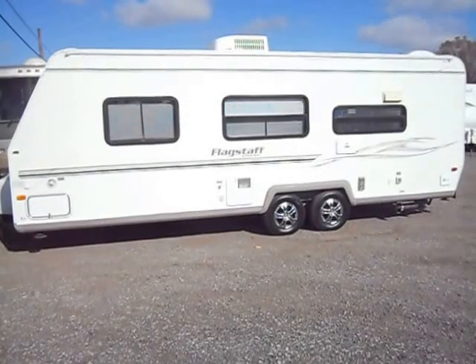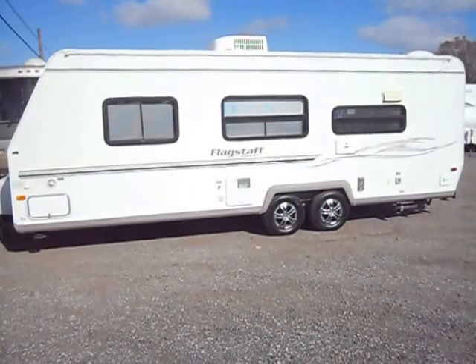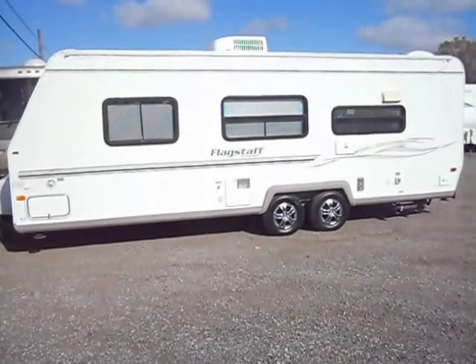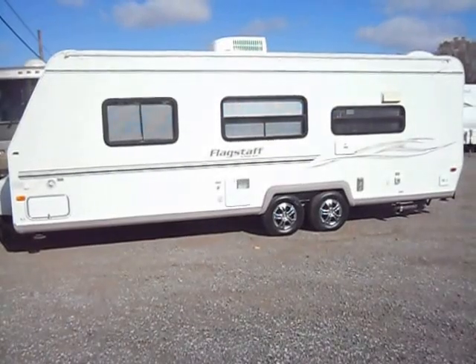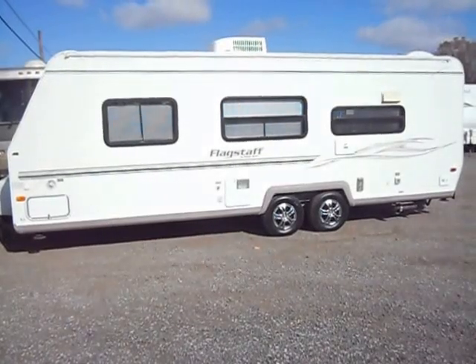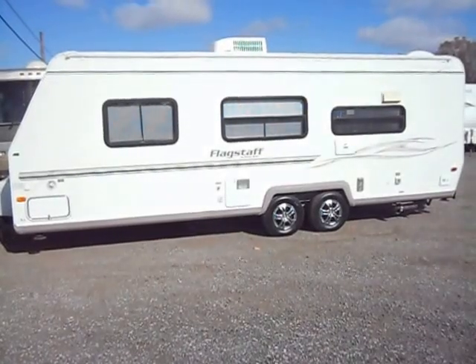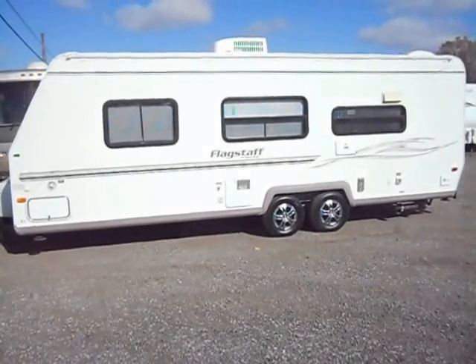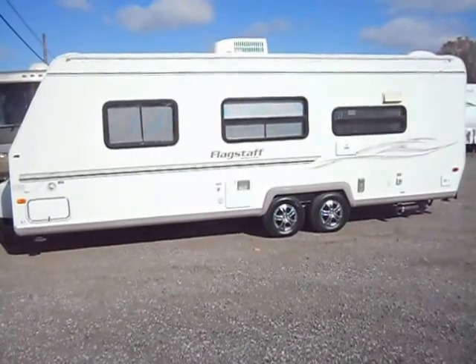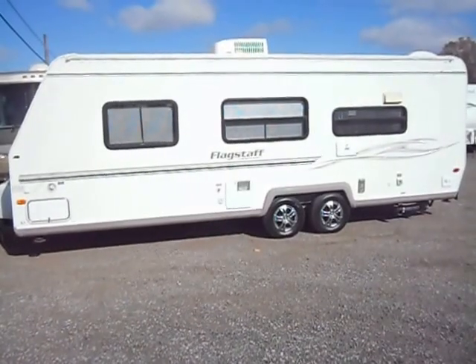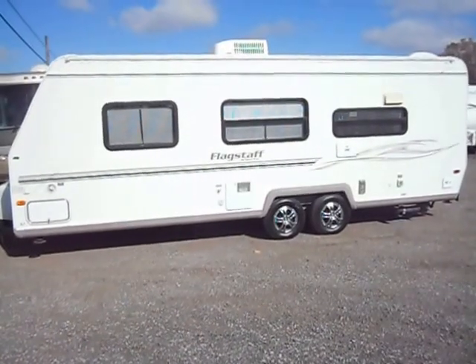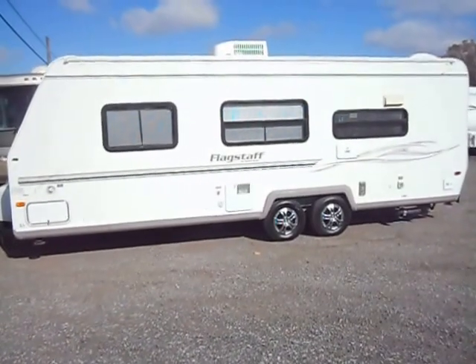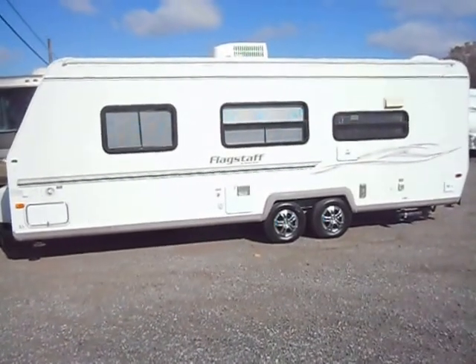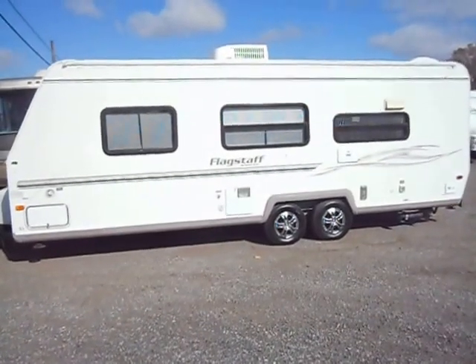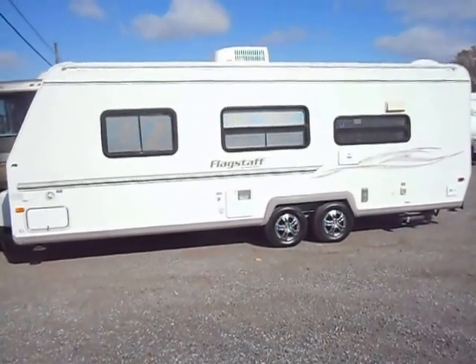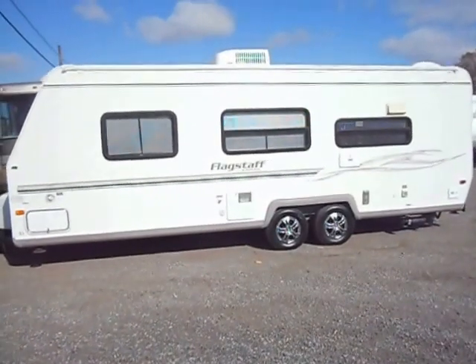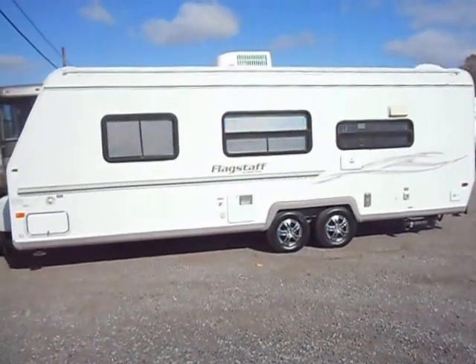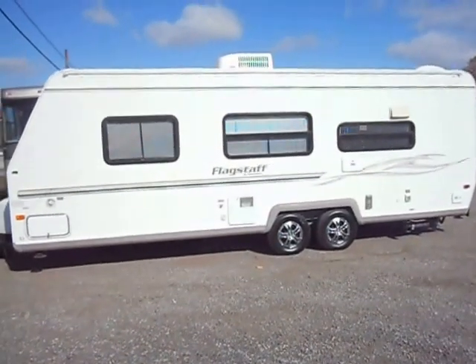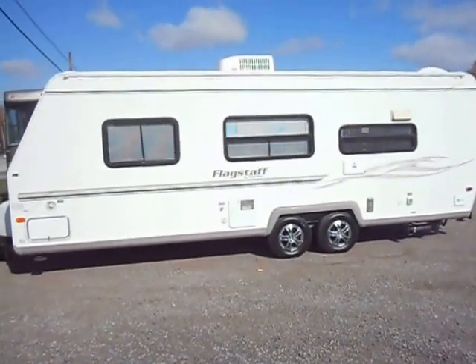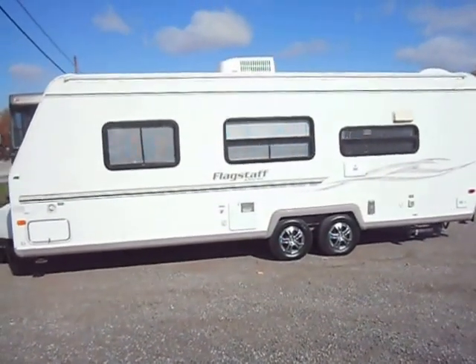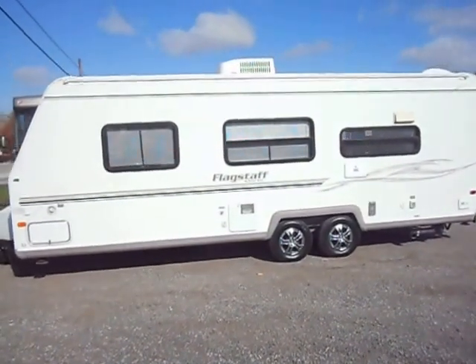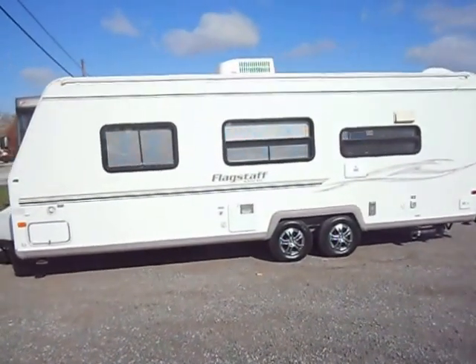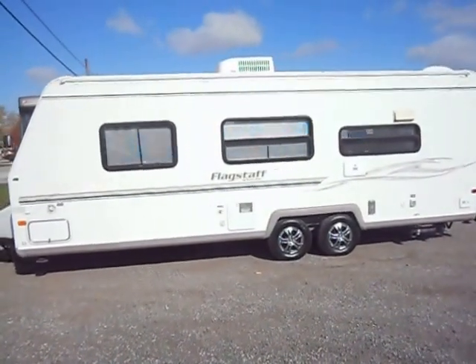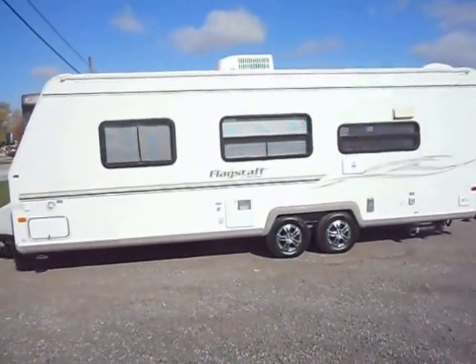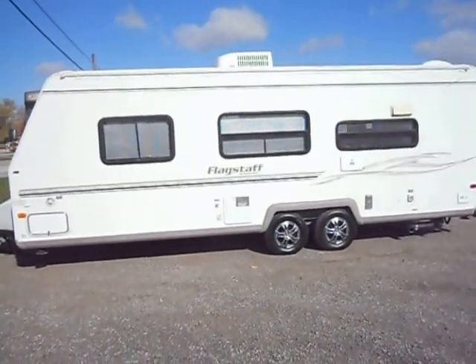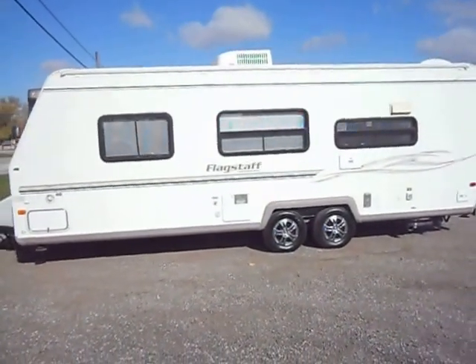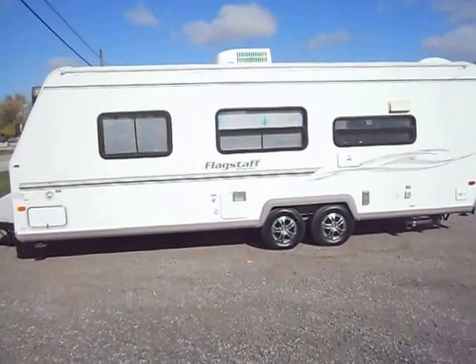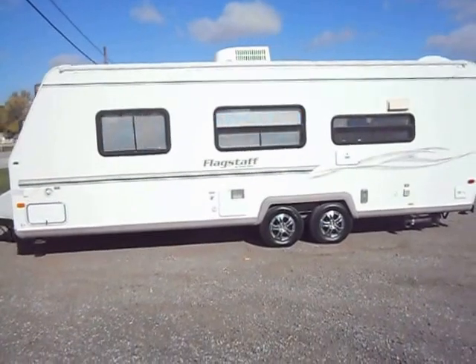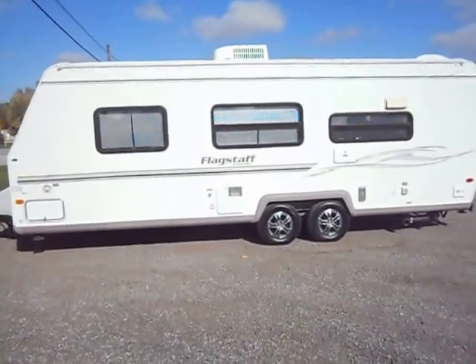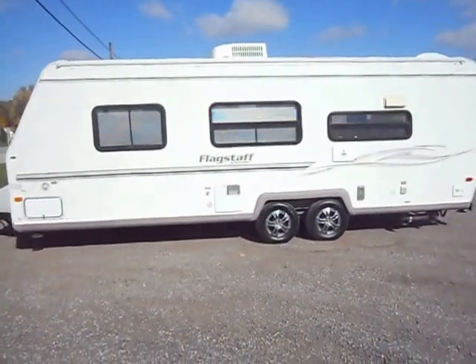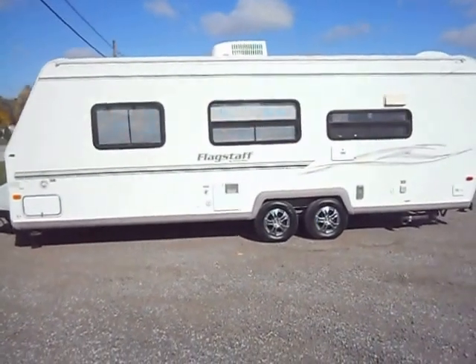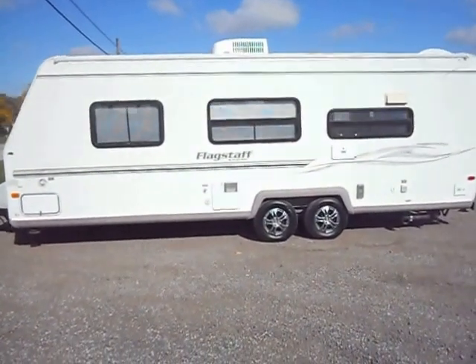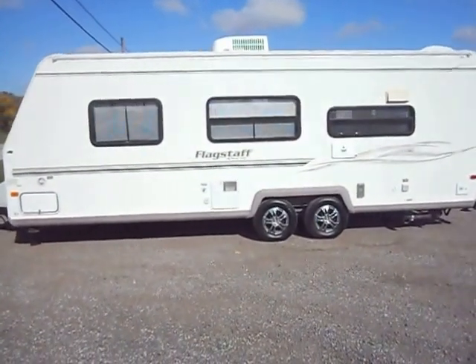Welcome to Forzee's RVs. Today what we have for sale is a 2002 Forze River Flagstaff 25D.